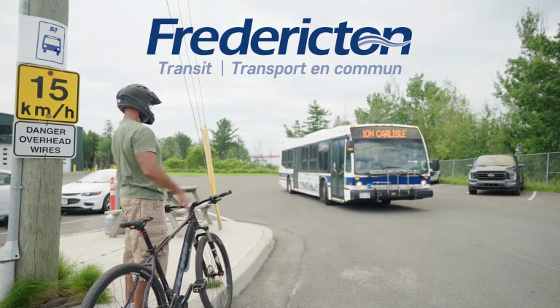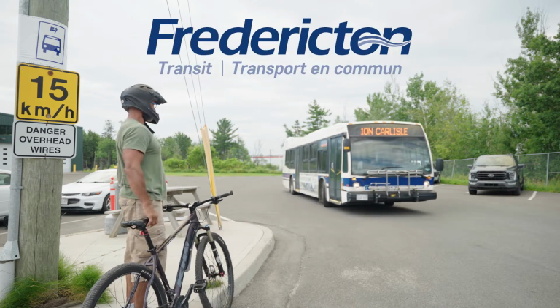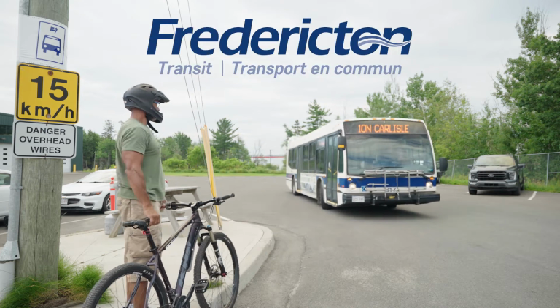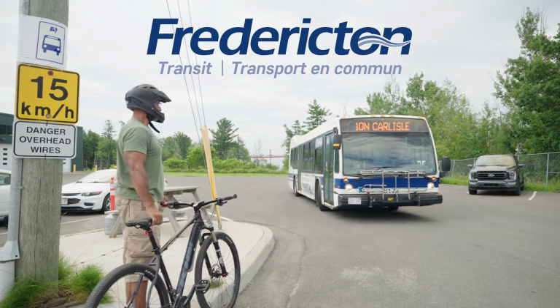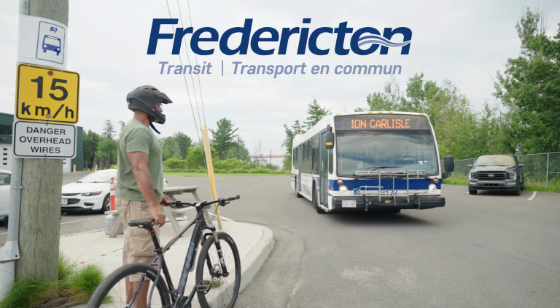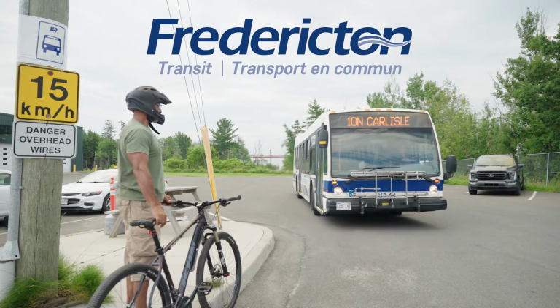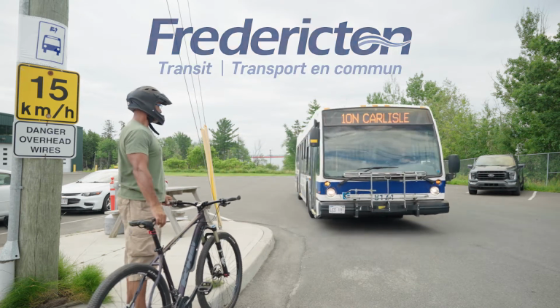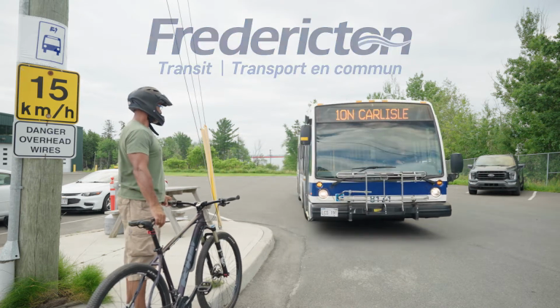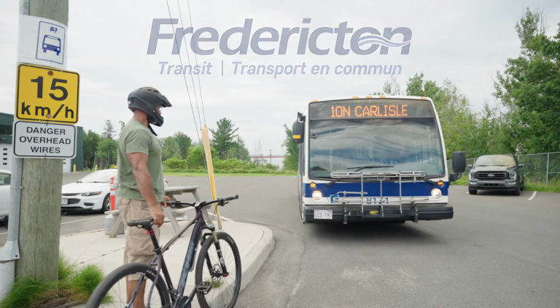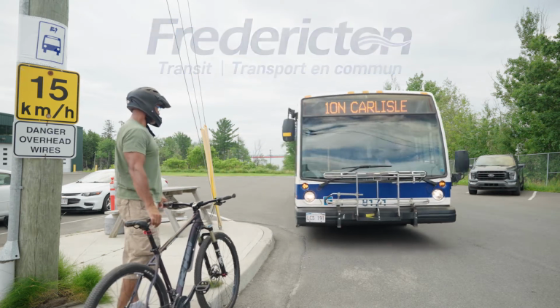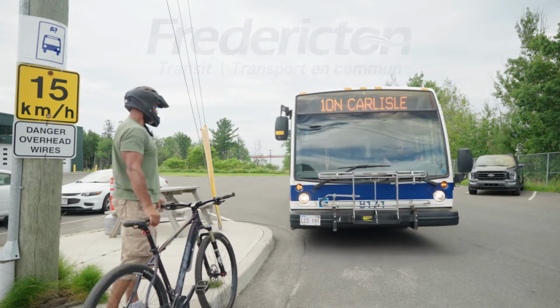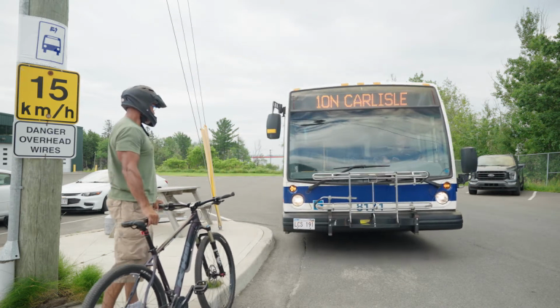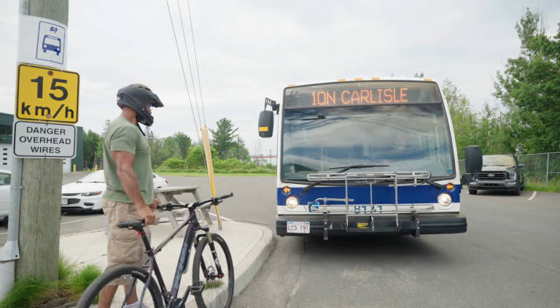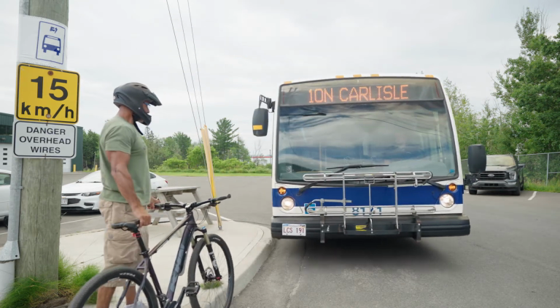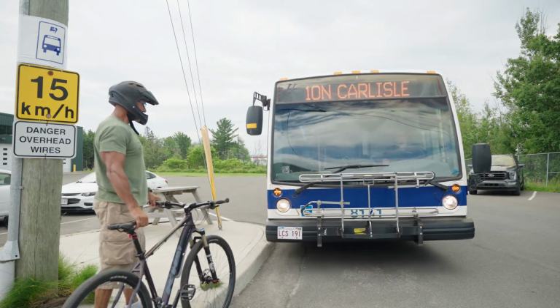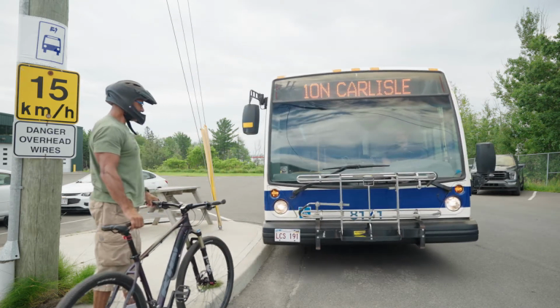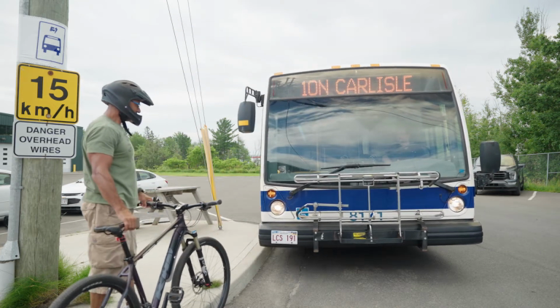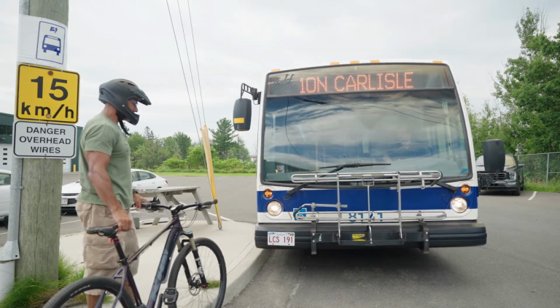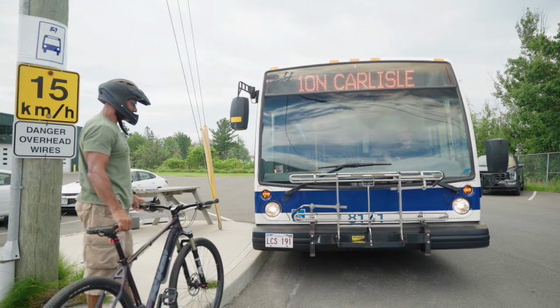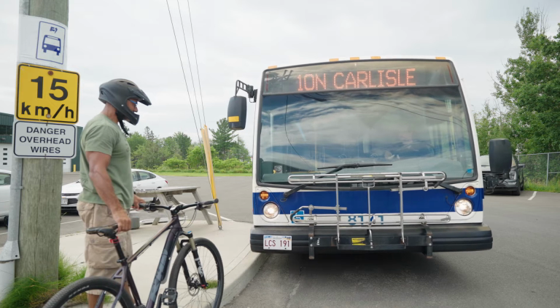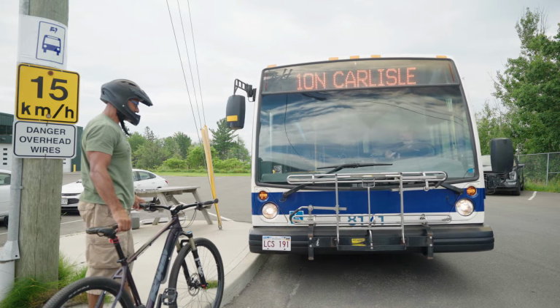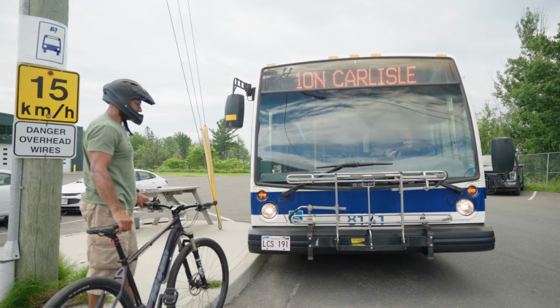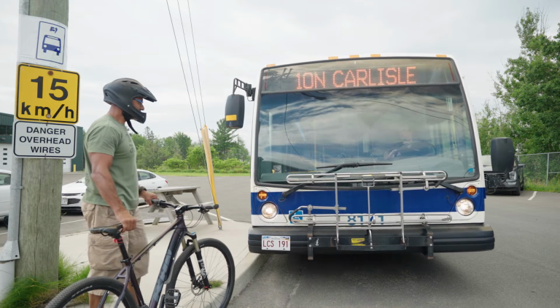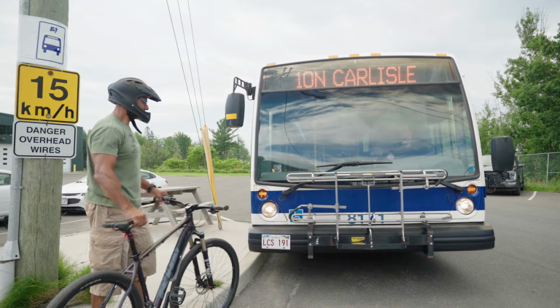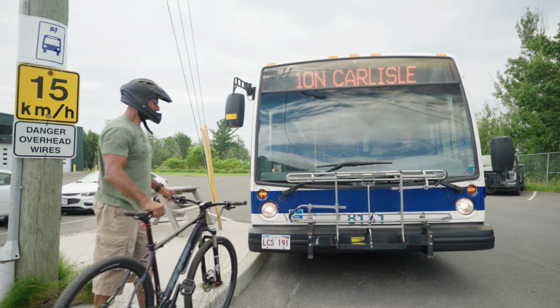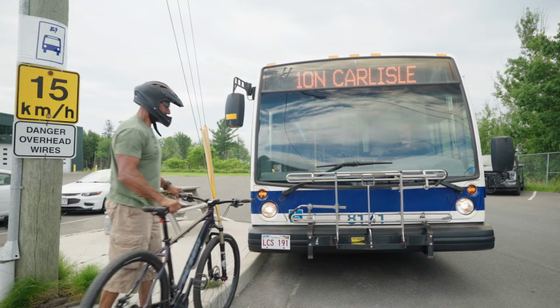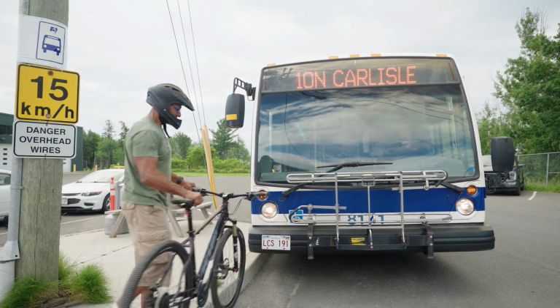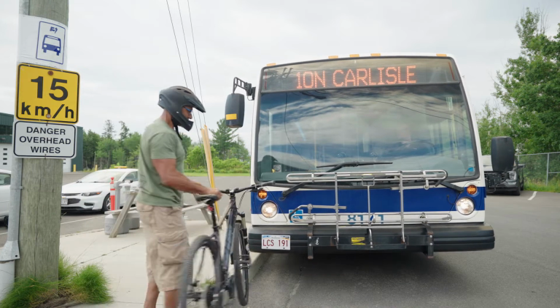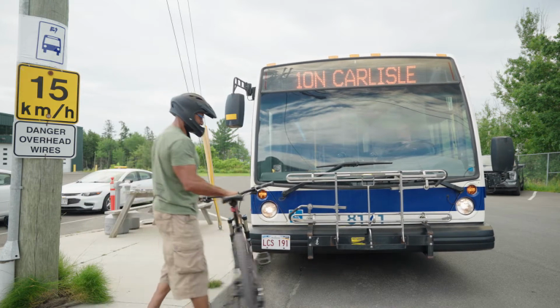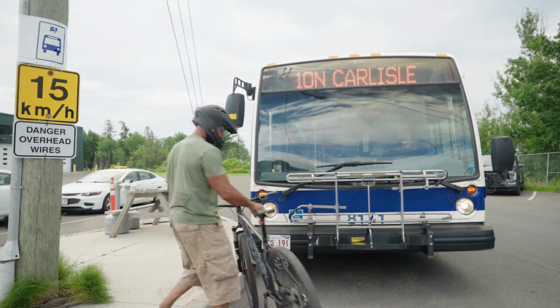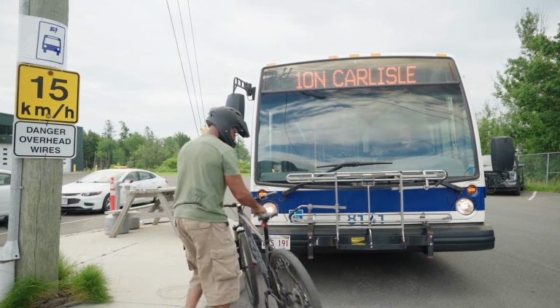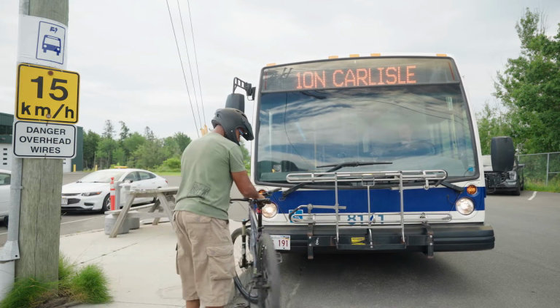Transit passengers can now use bike racks all year round. Here's a step-by-step guide on how to use them properly.